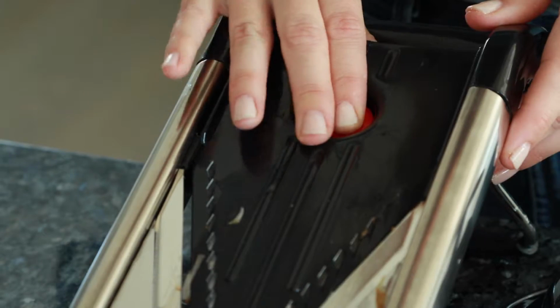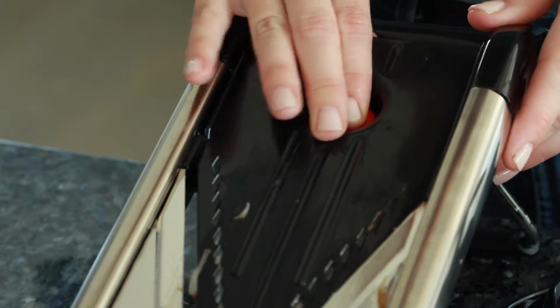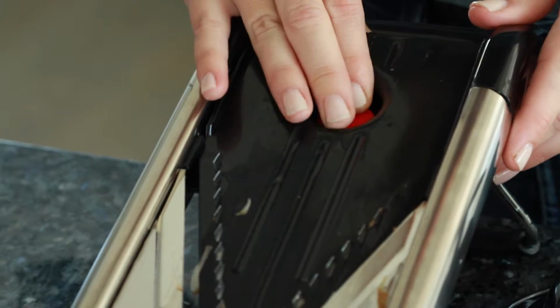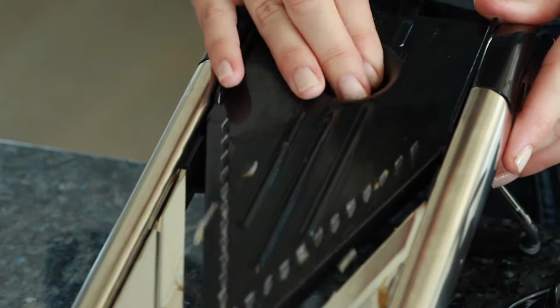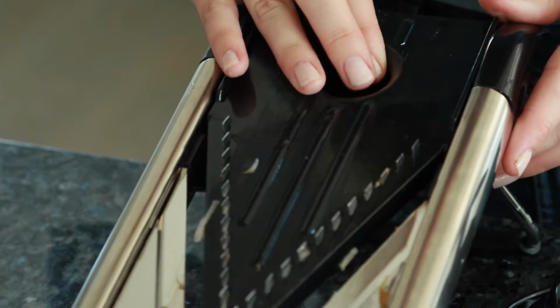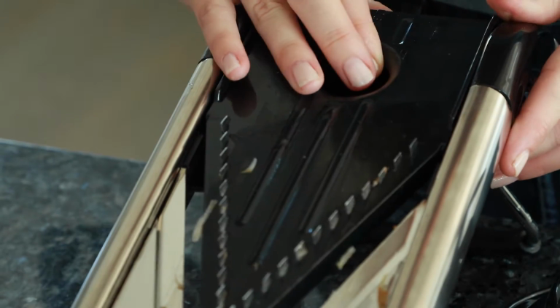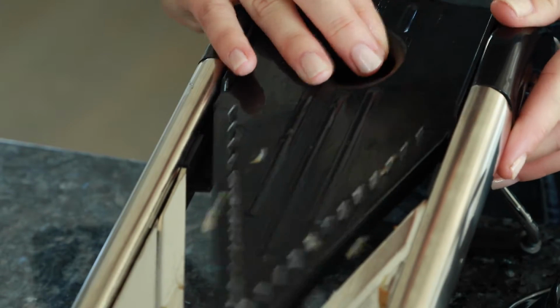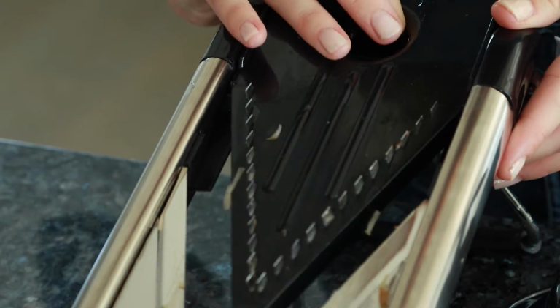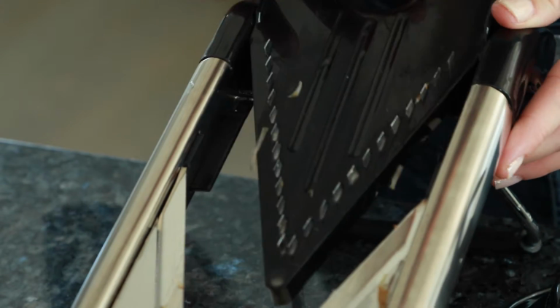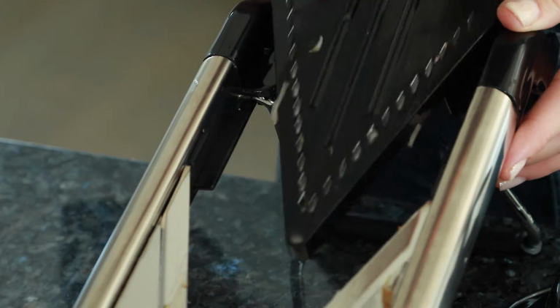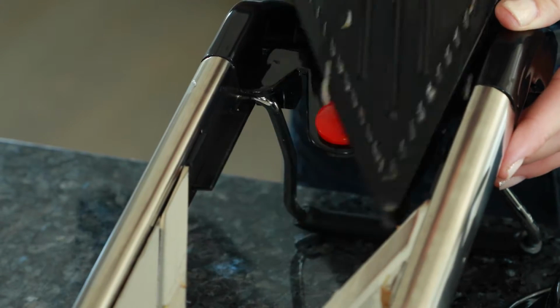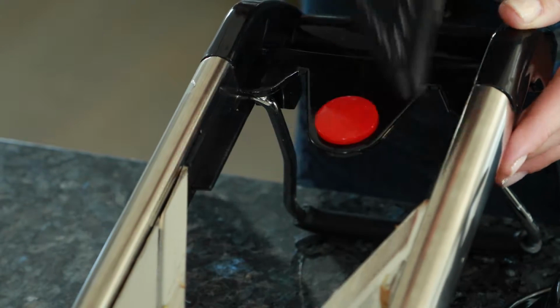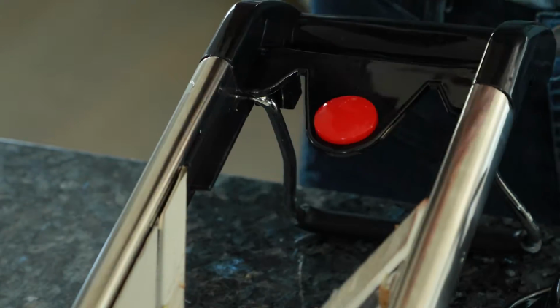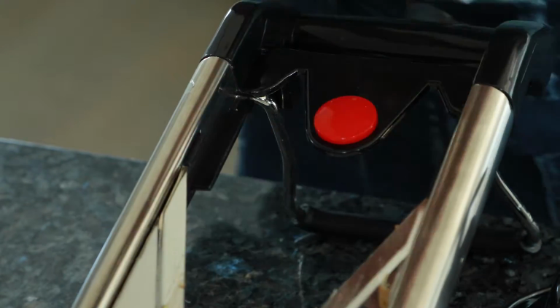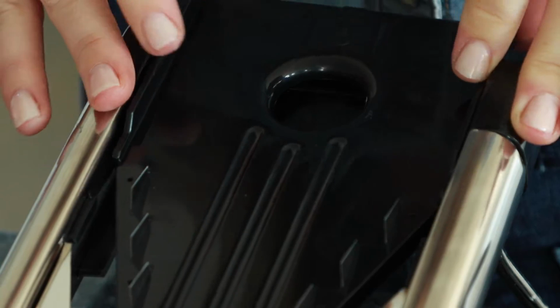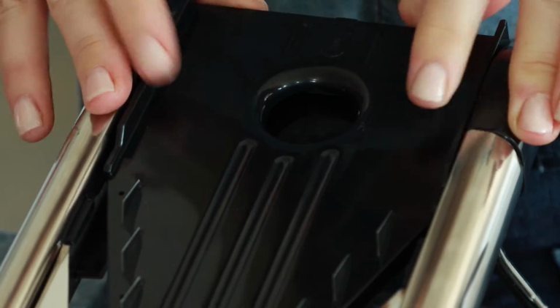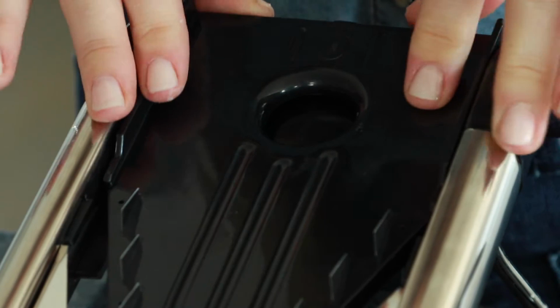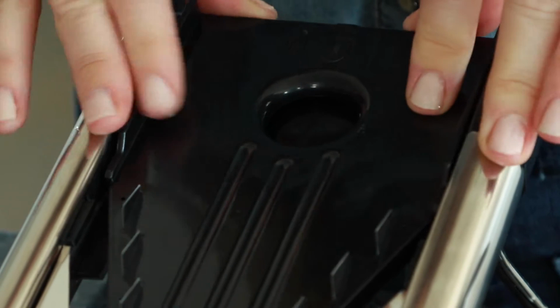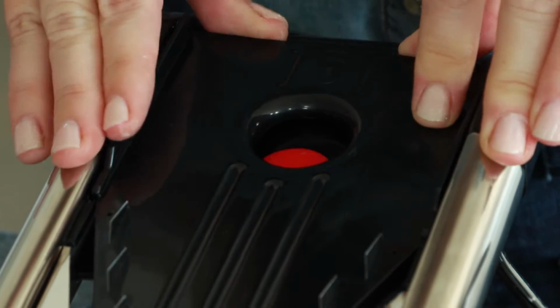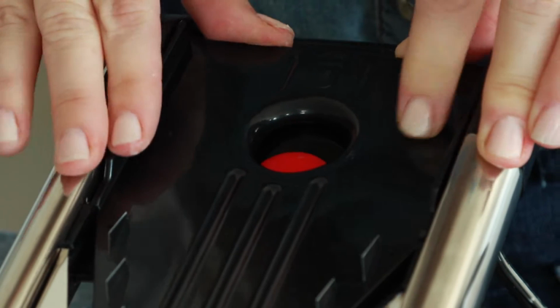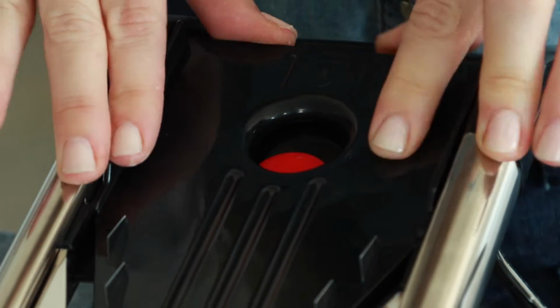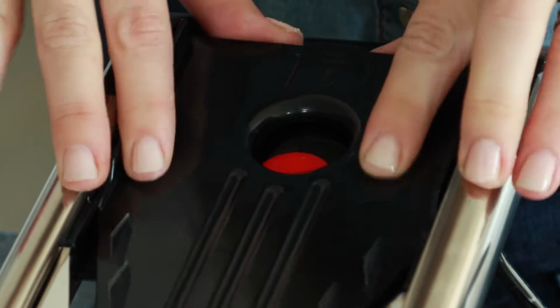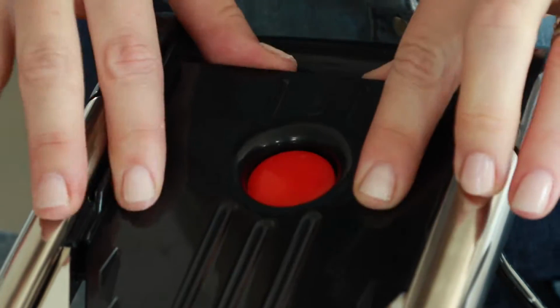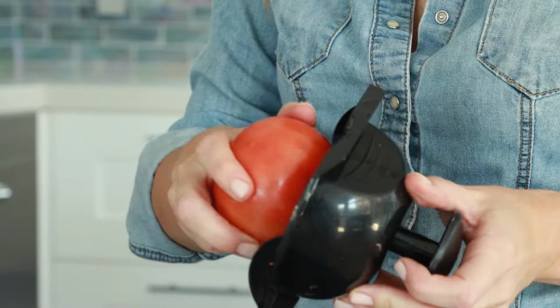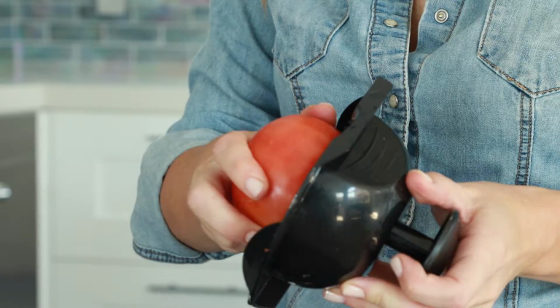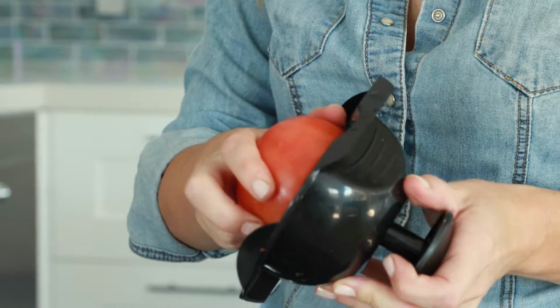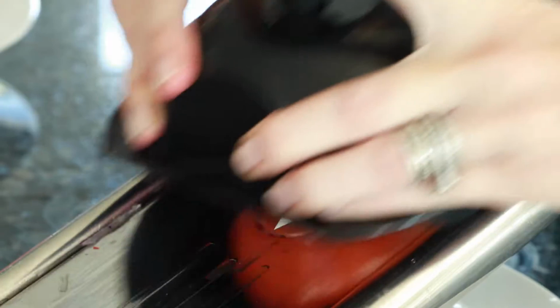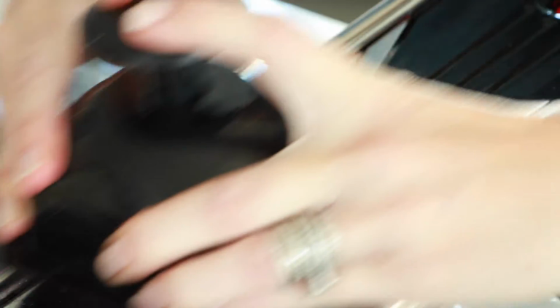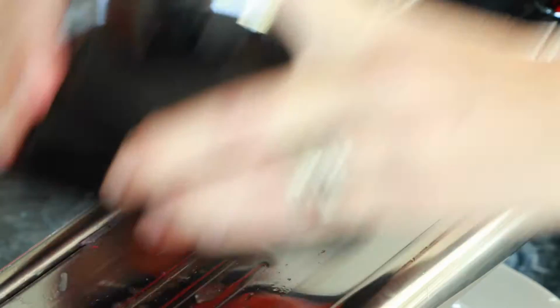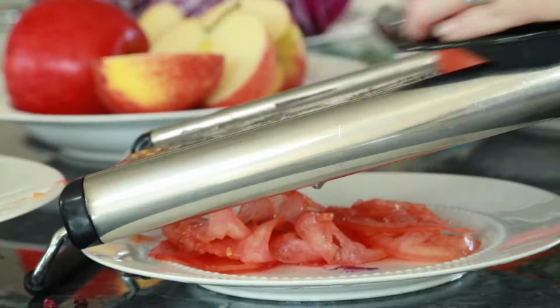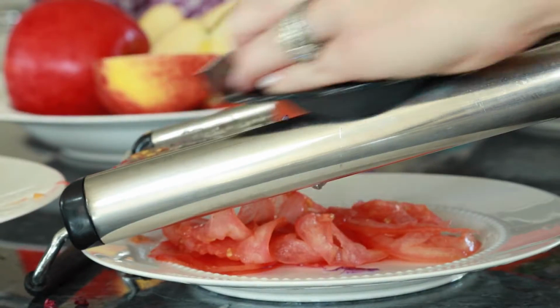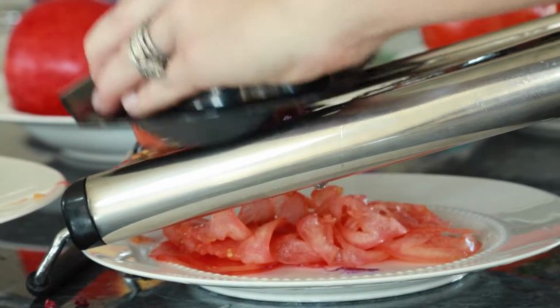Try all the different blades by pushing on the red button, taking out one blade and replacing it with another. Also, try it next with a variety of vegetables.